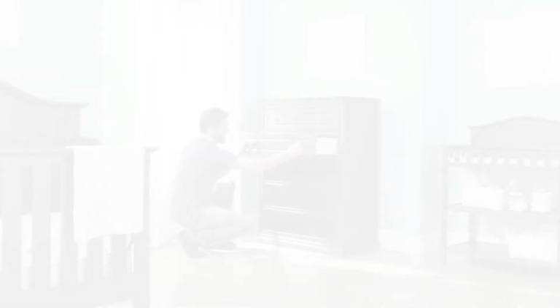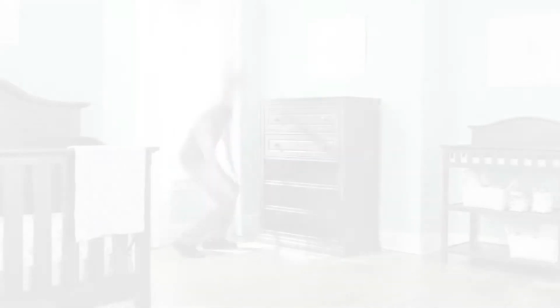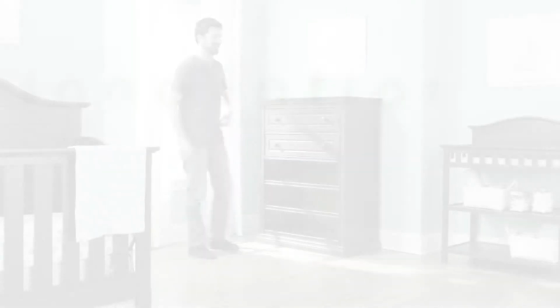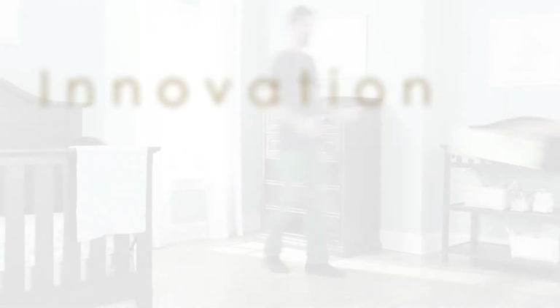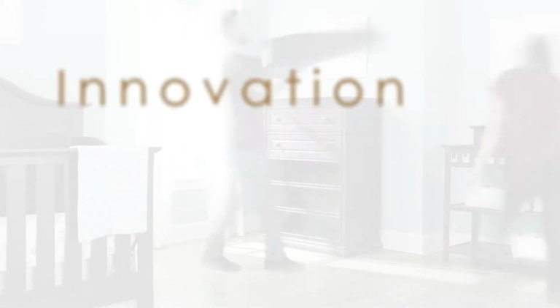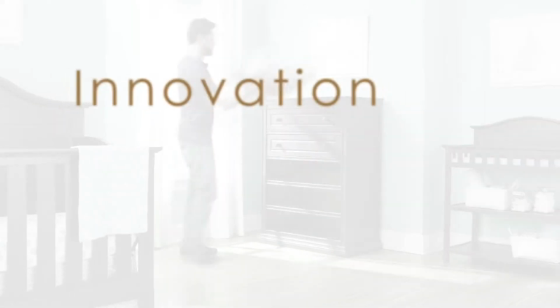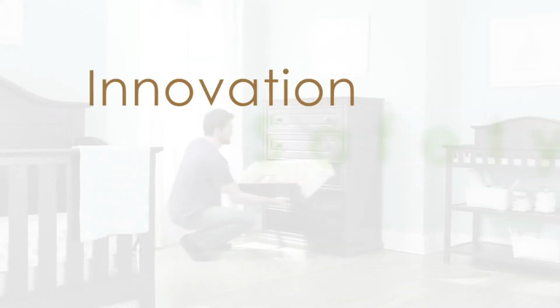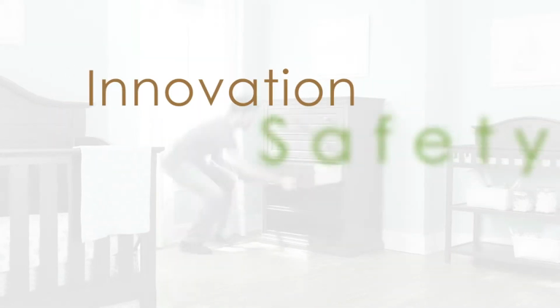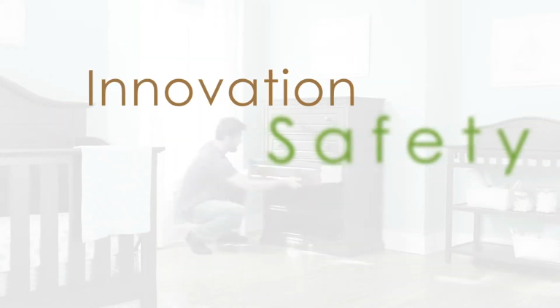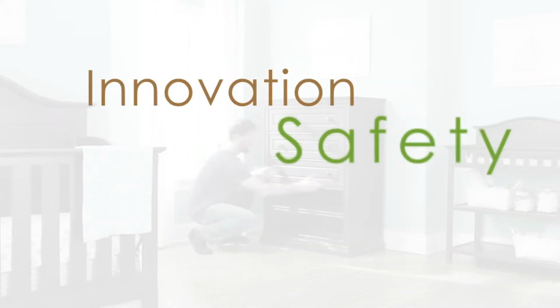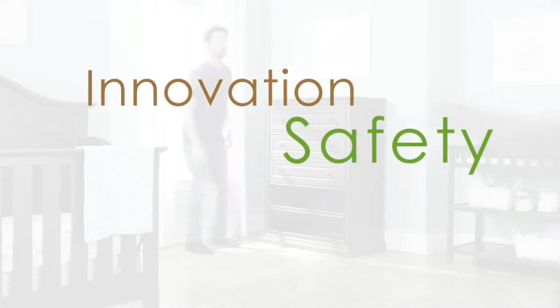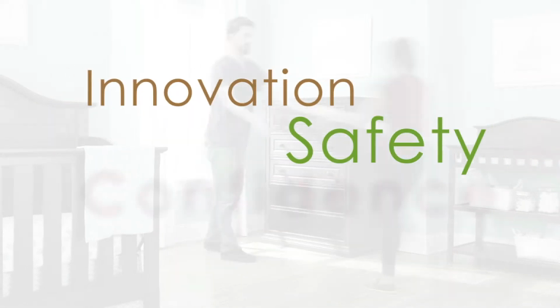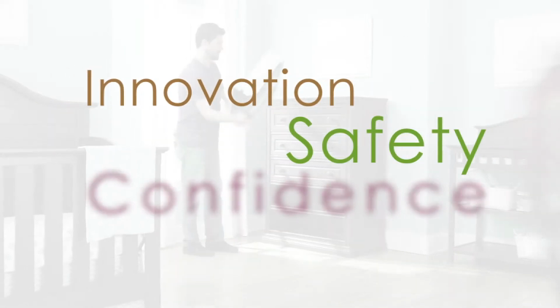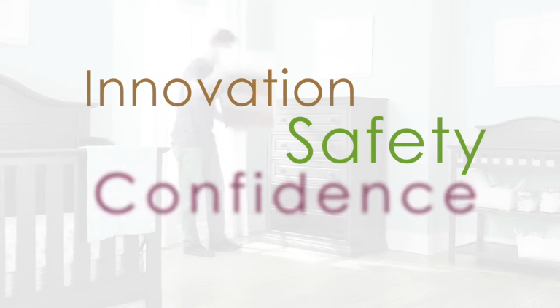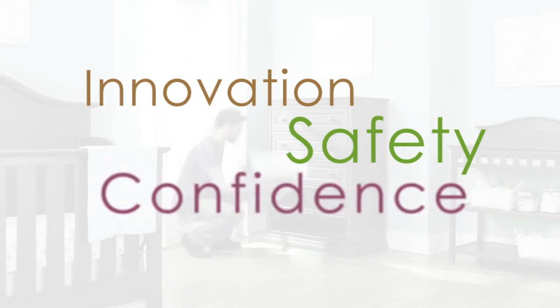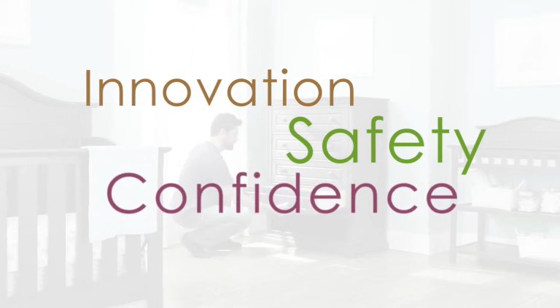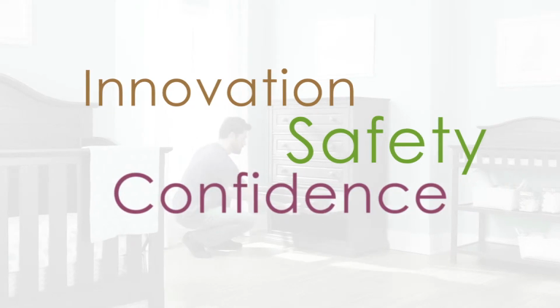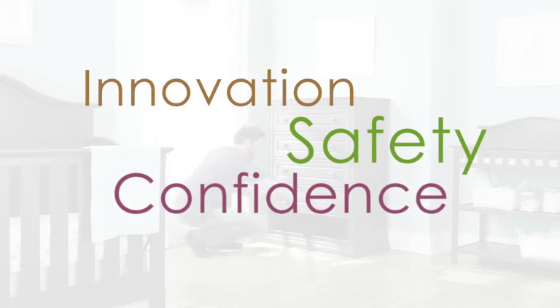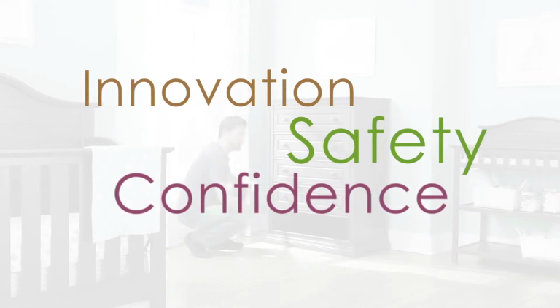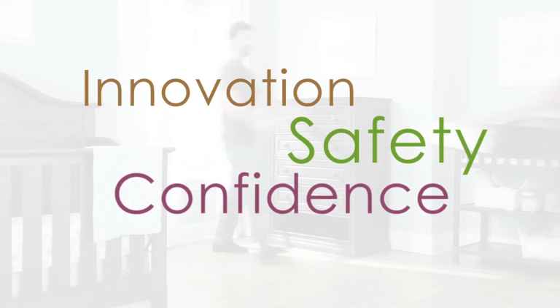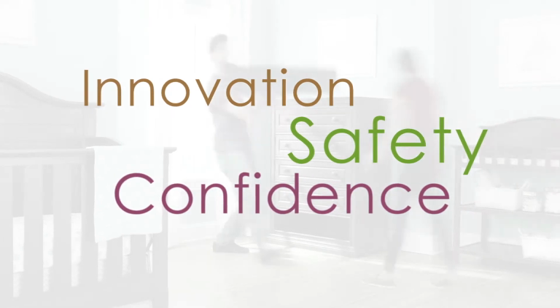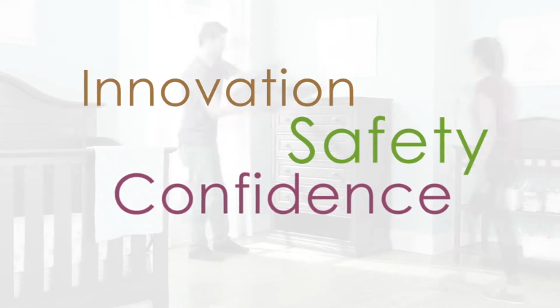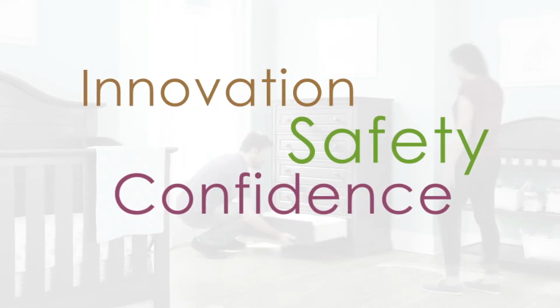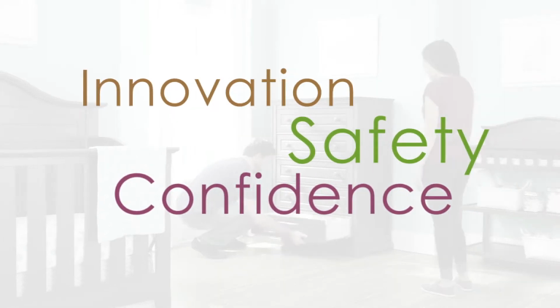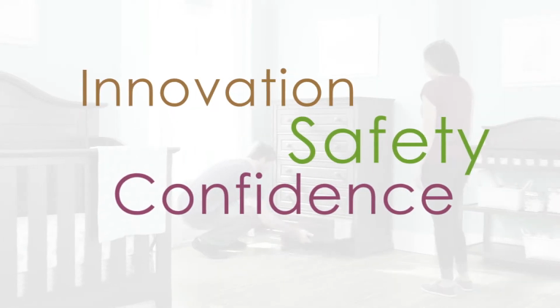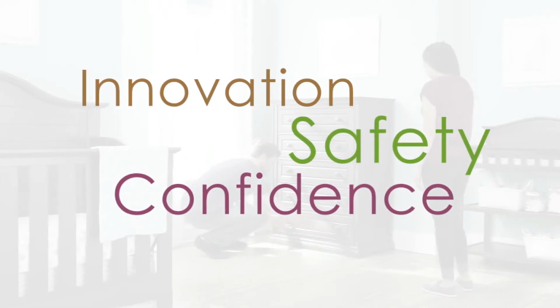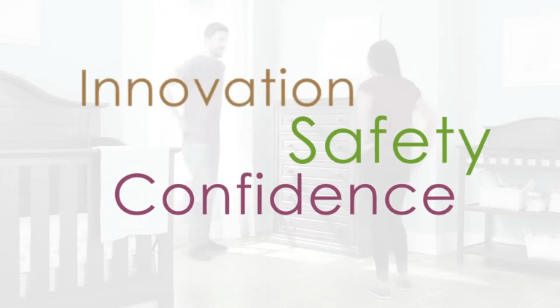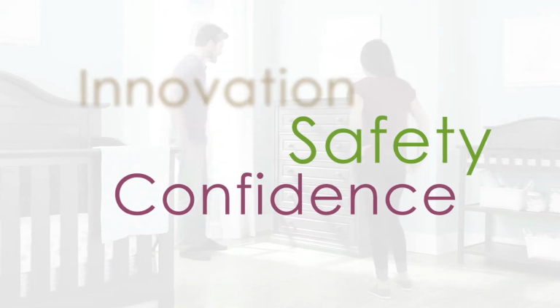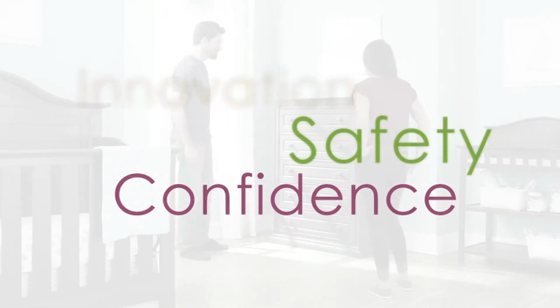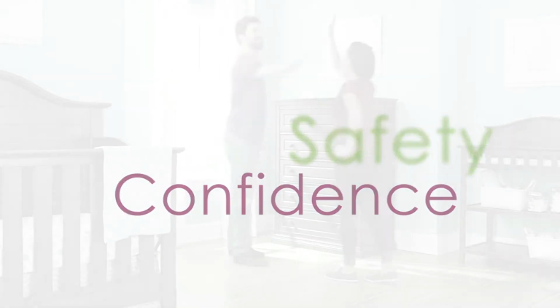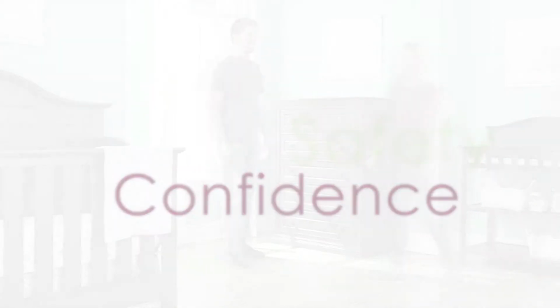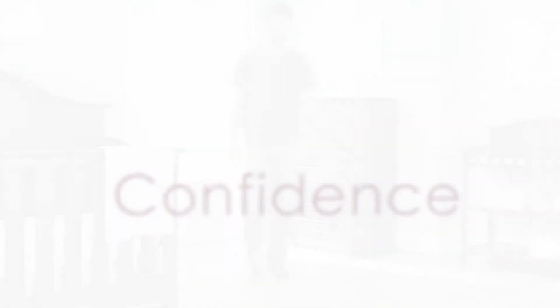Innovation, safety, confidence – what parents have come to expect from Graco.